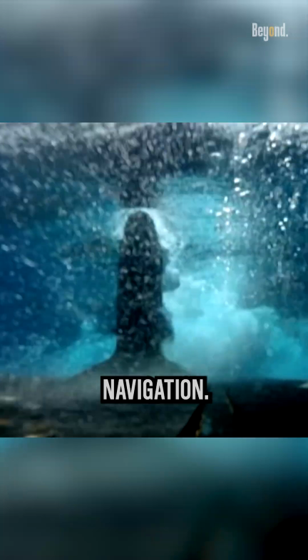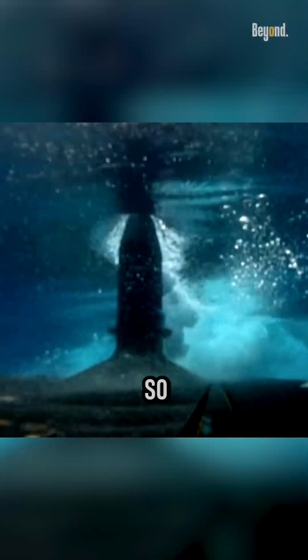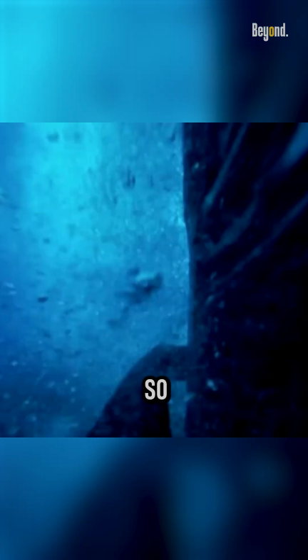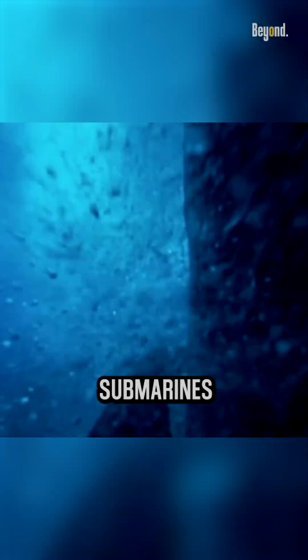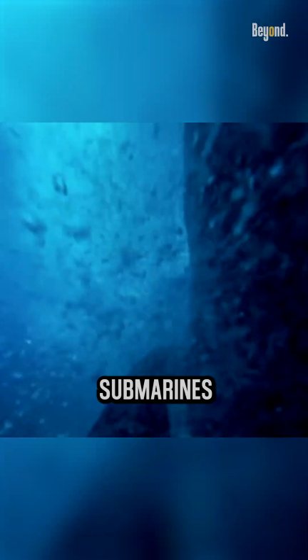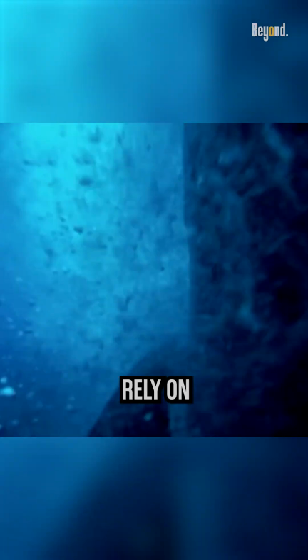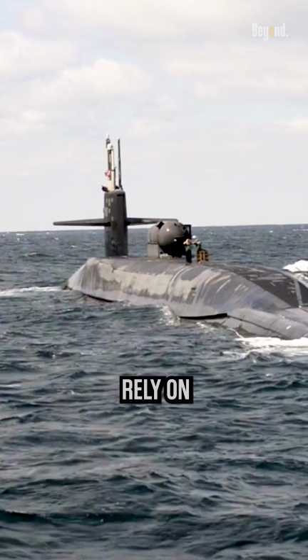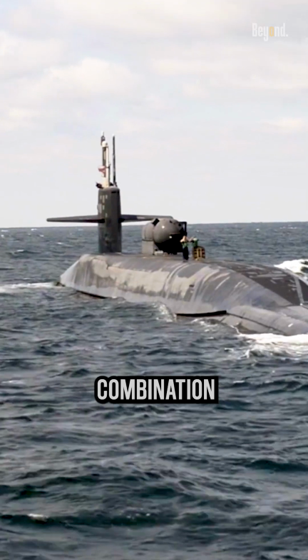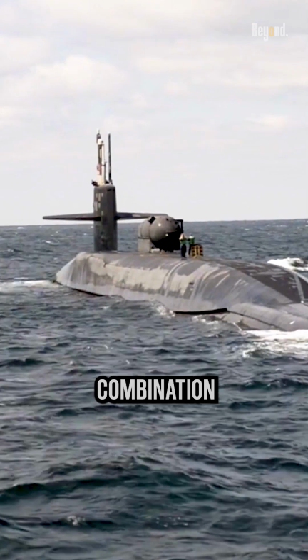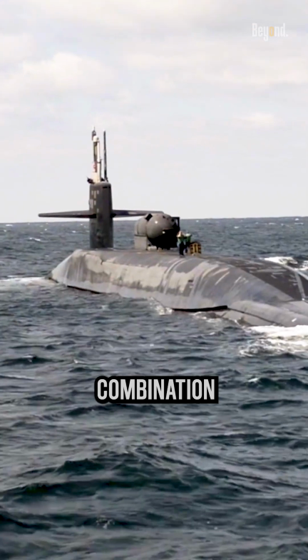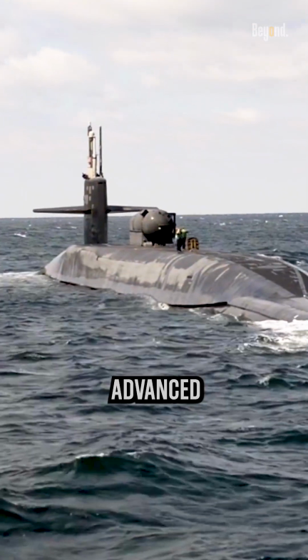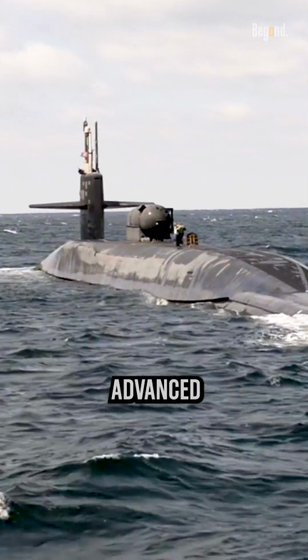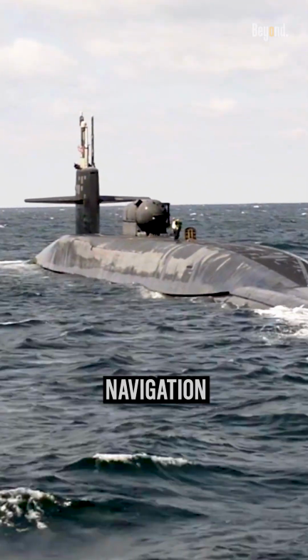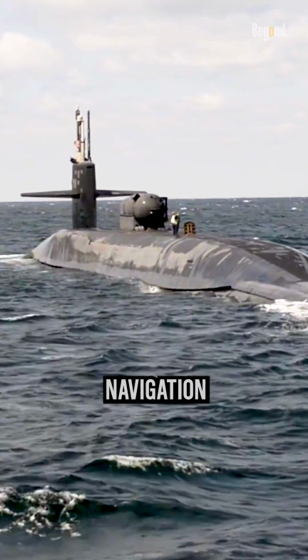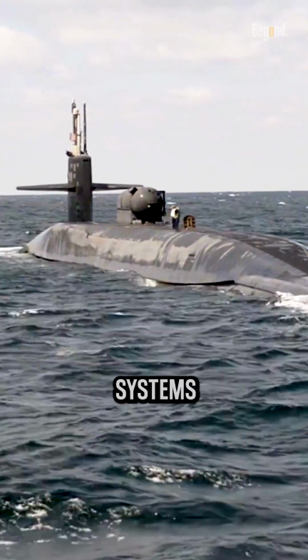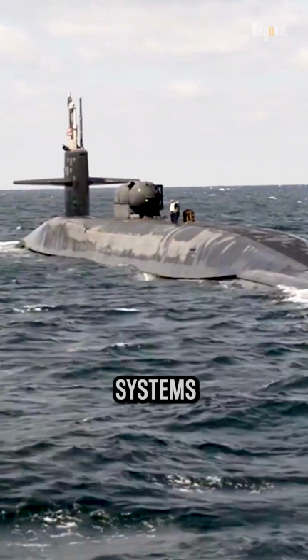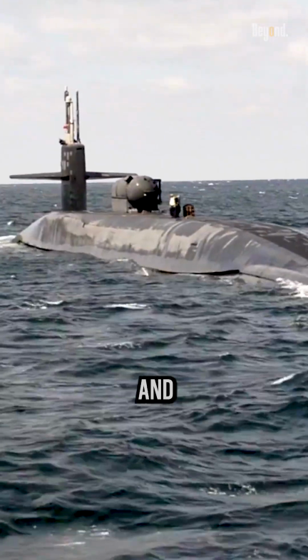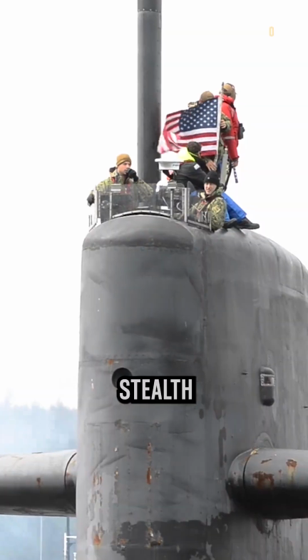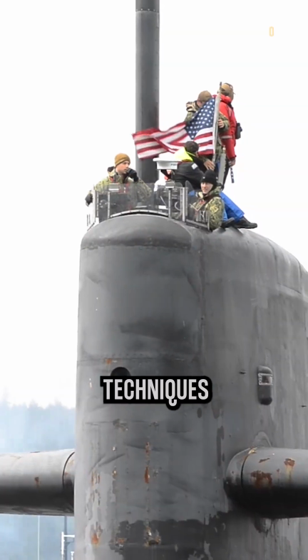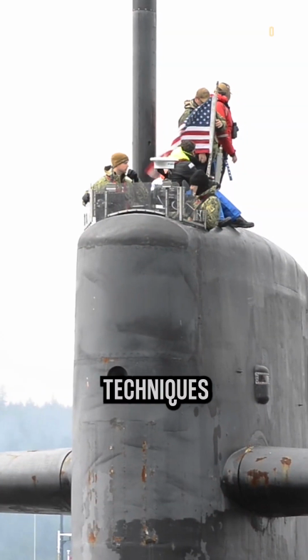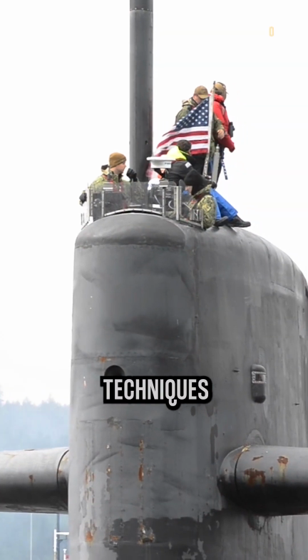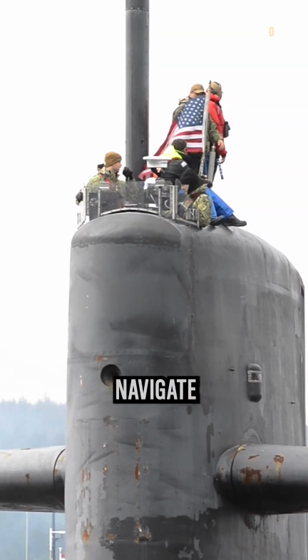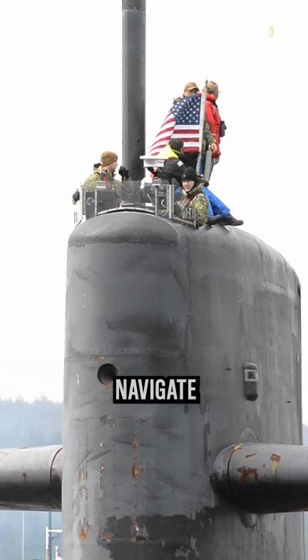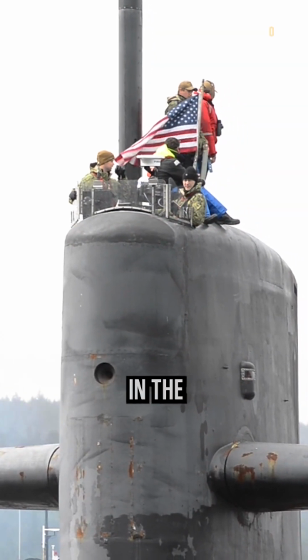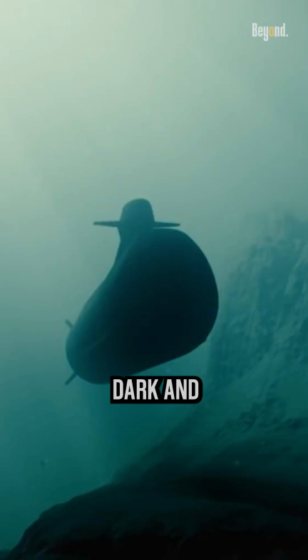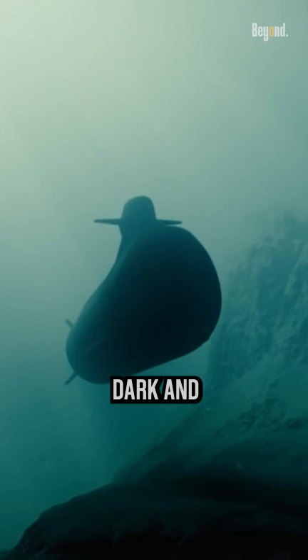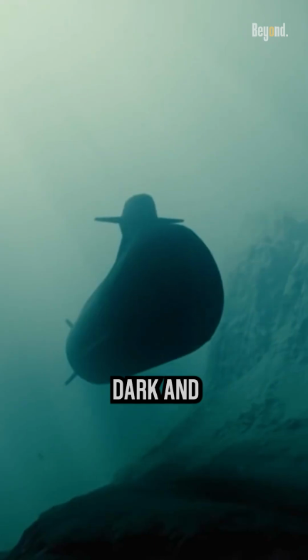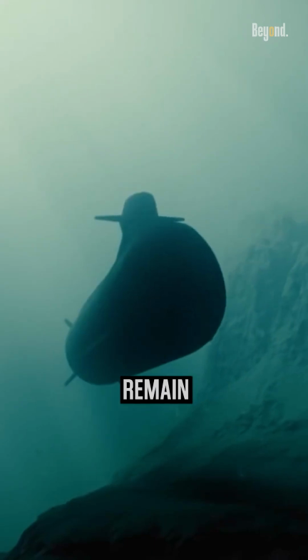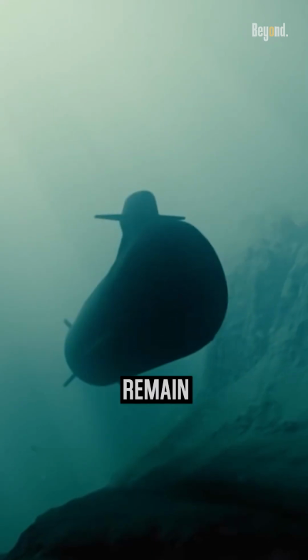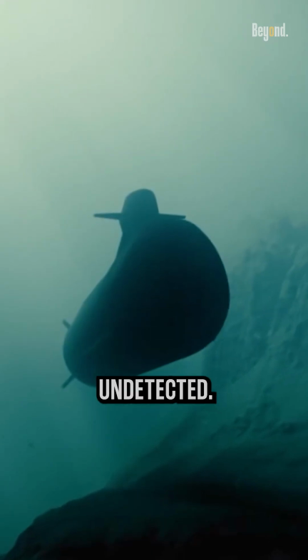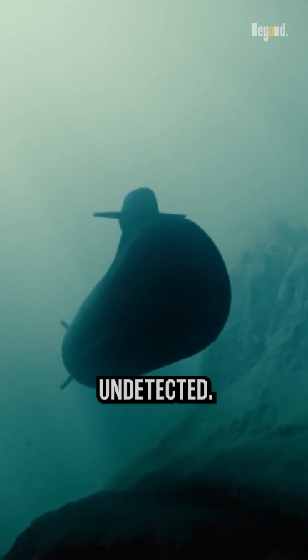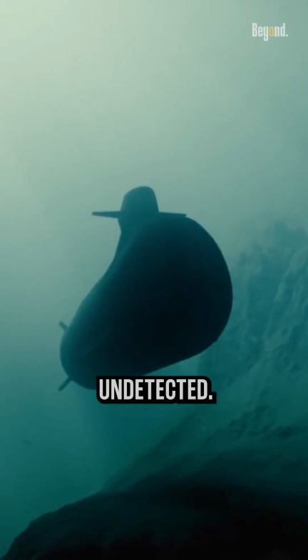So, submarines rely on a combination of advanced navigation systems and stealth techniques to navigate in the dark and remain undetected.